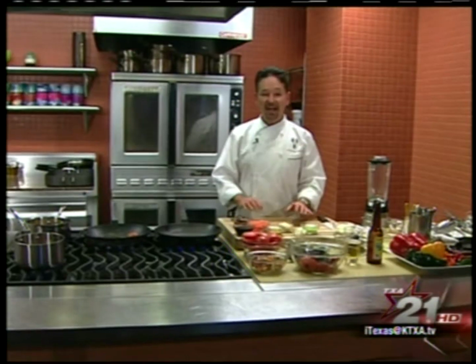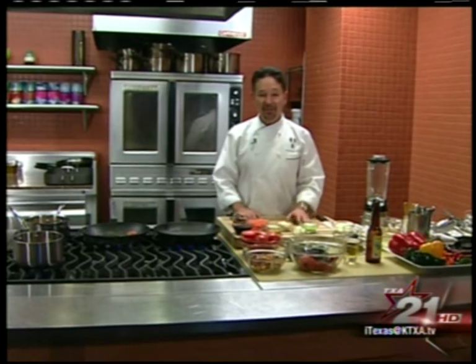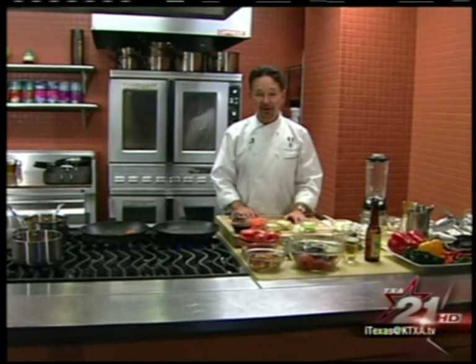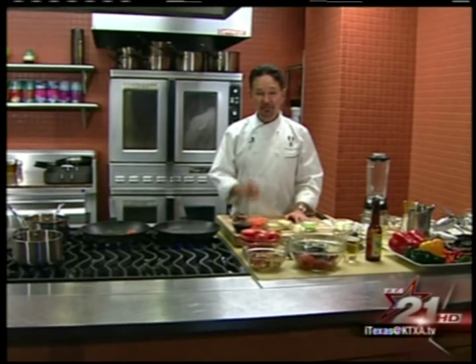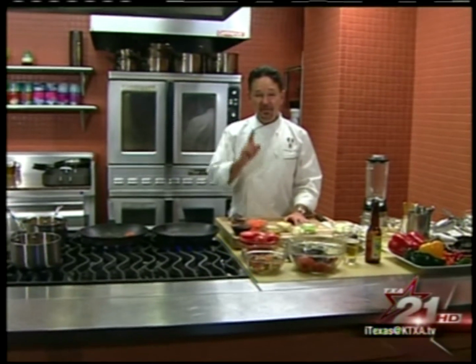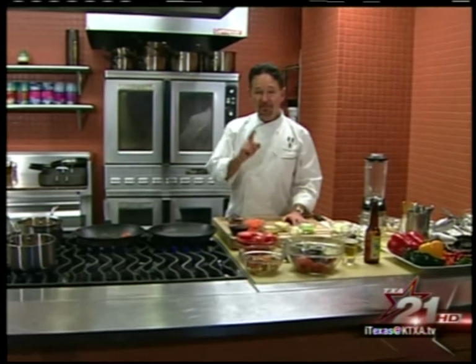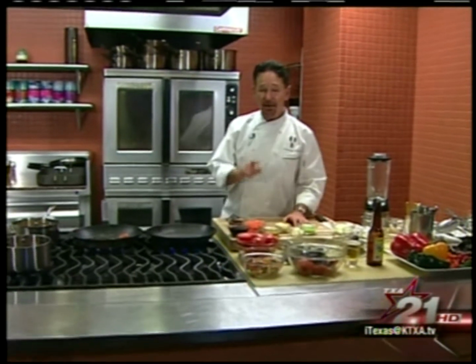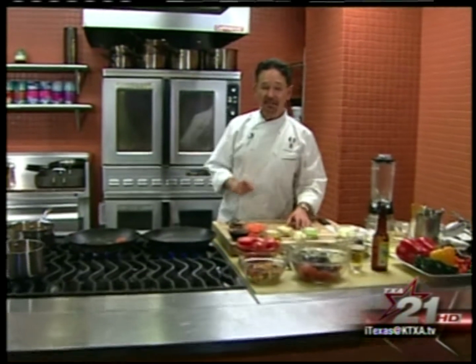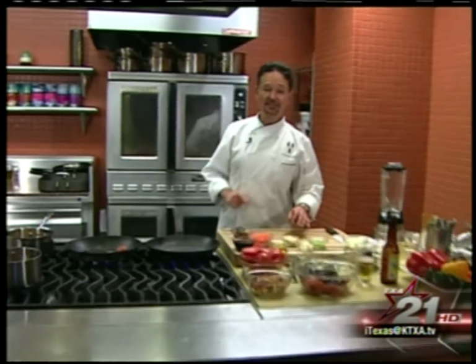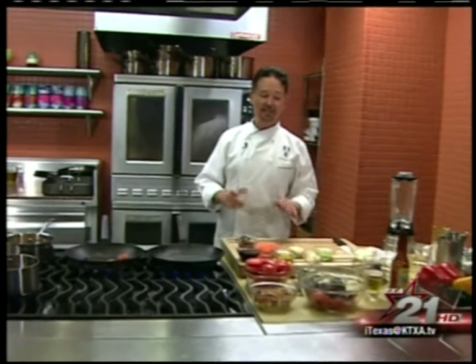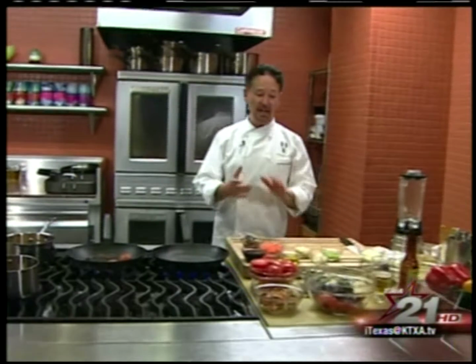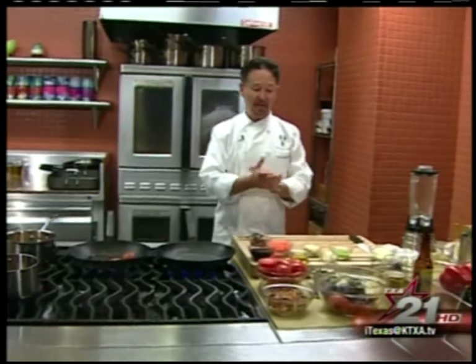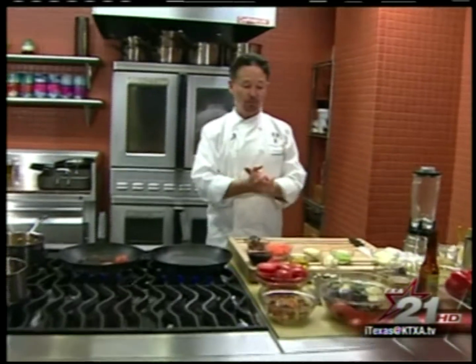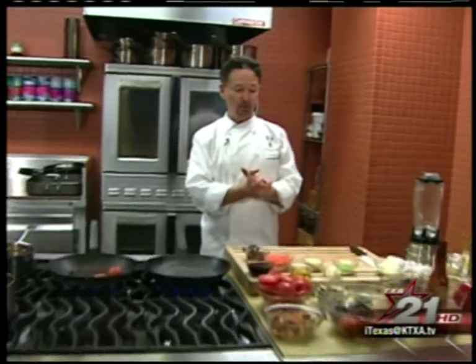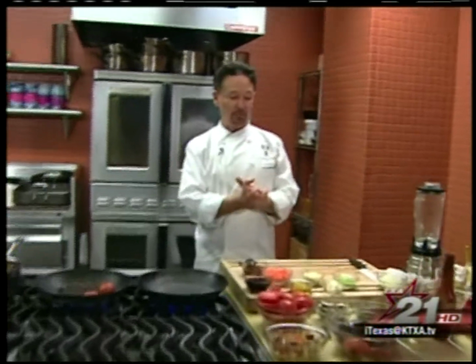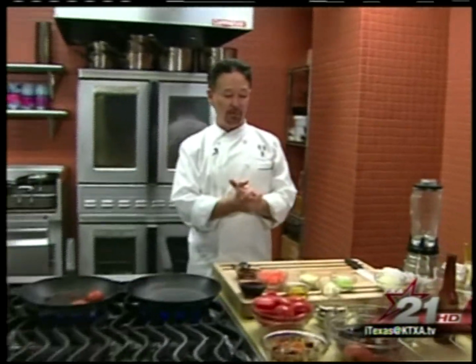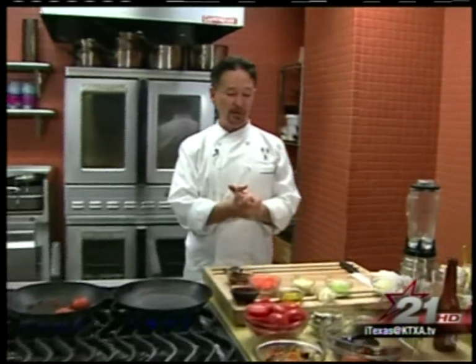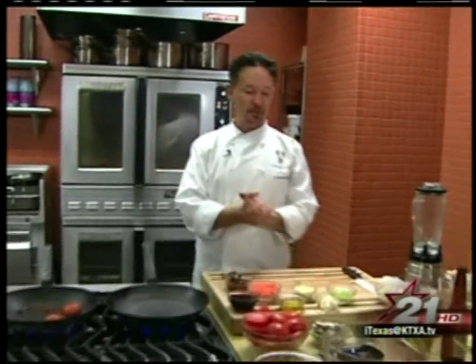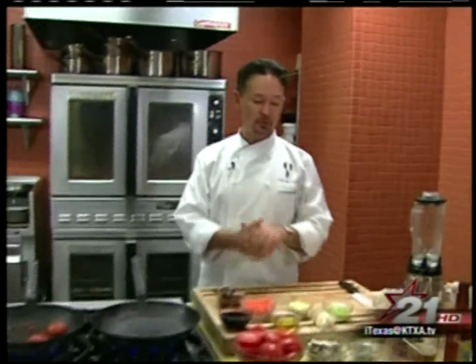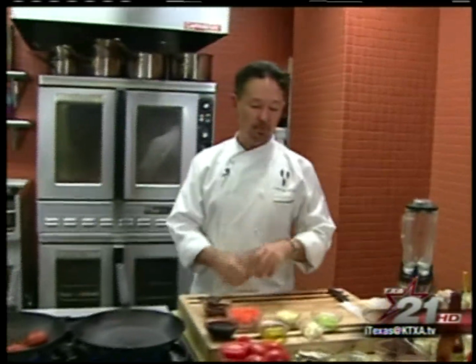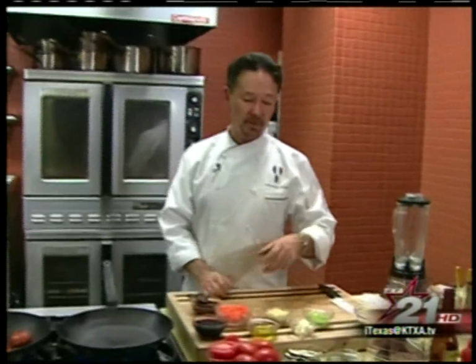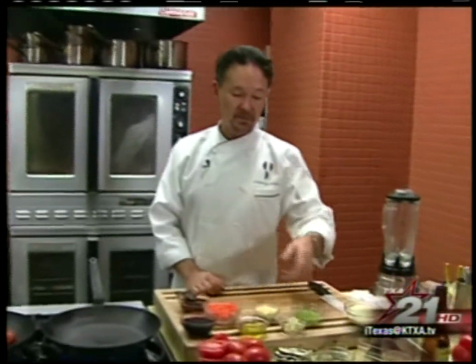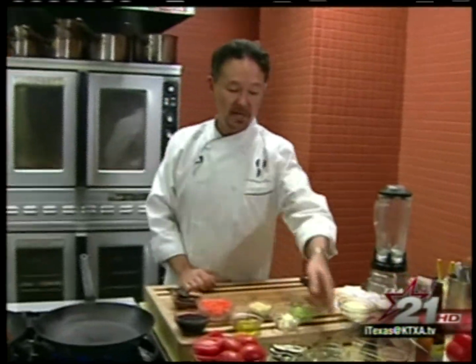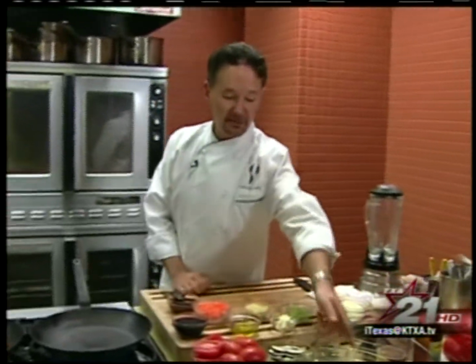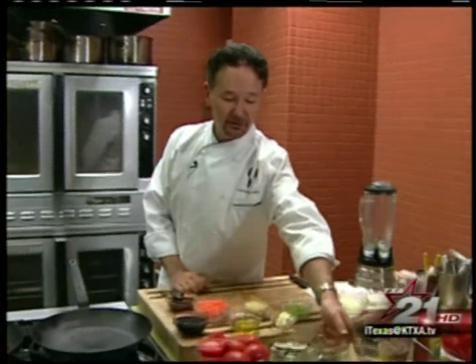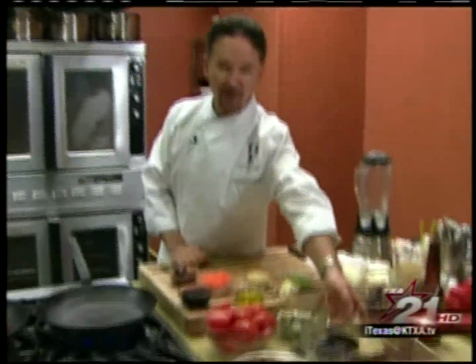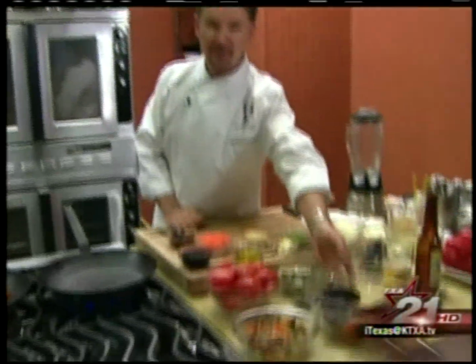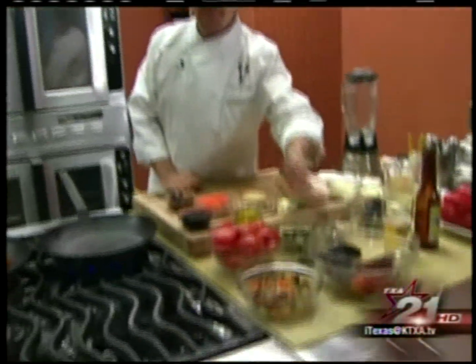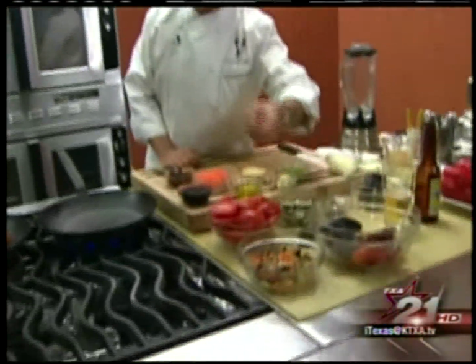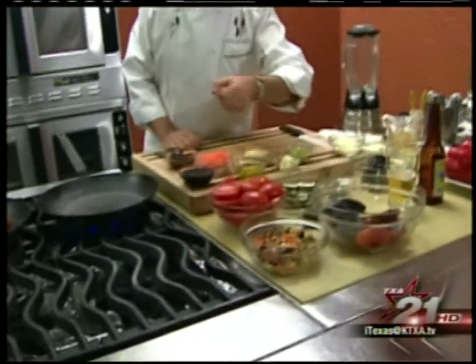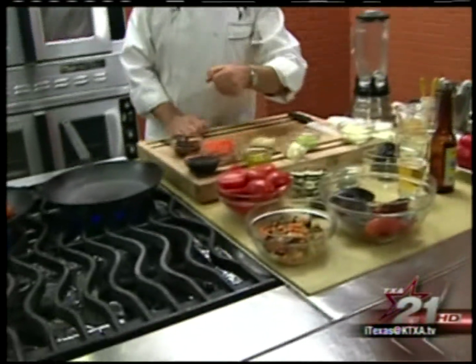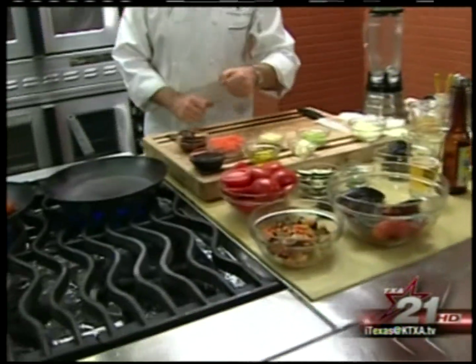Hi there, I'm Stephen Piles, and tonight we're going to prepare a soup. It's charred tomato and eggplant.